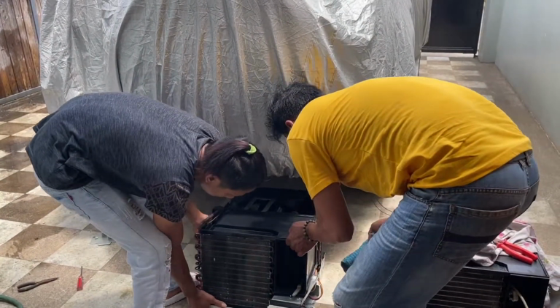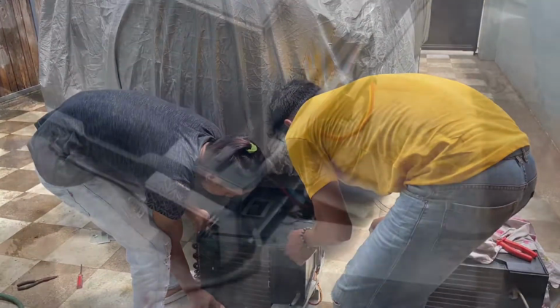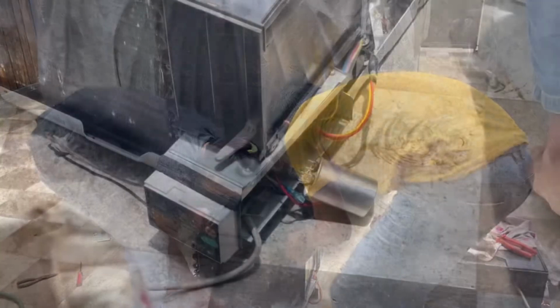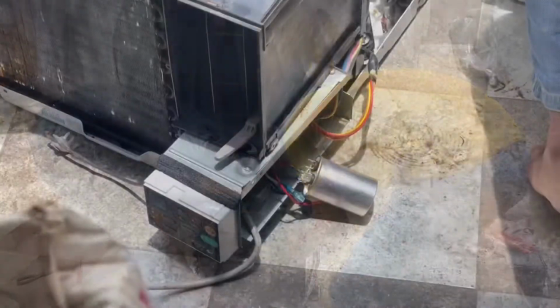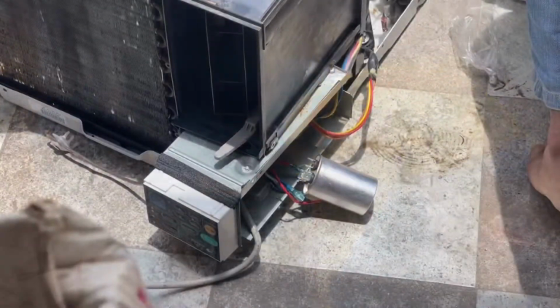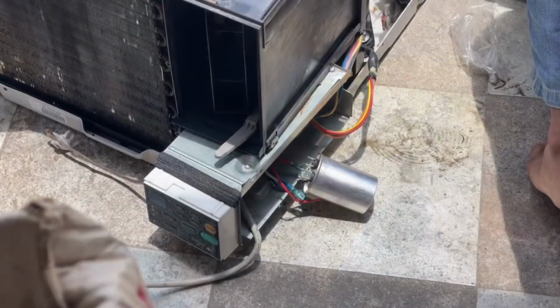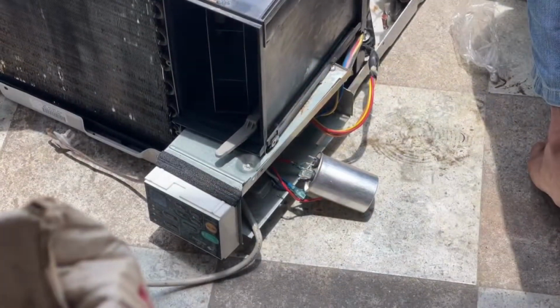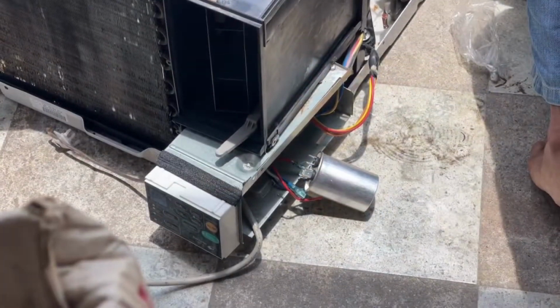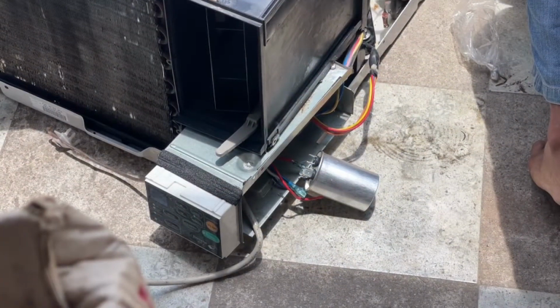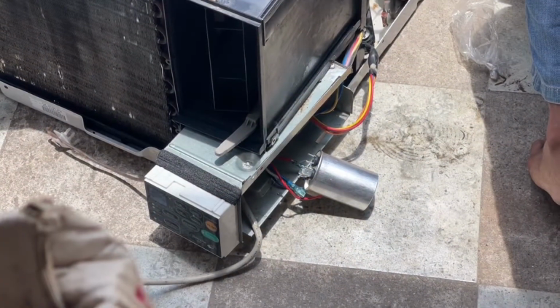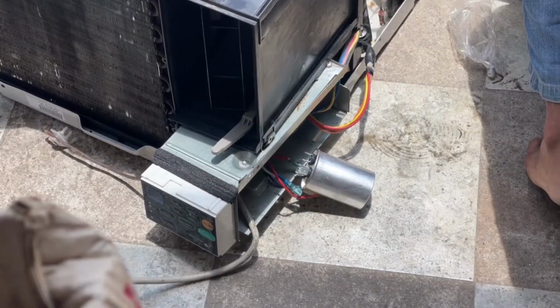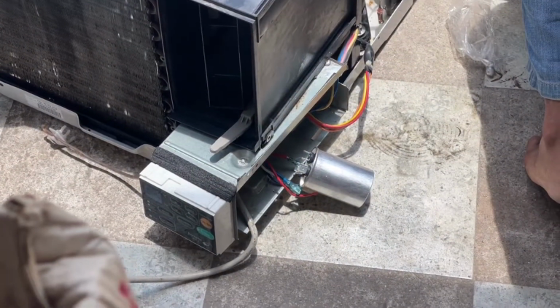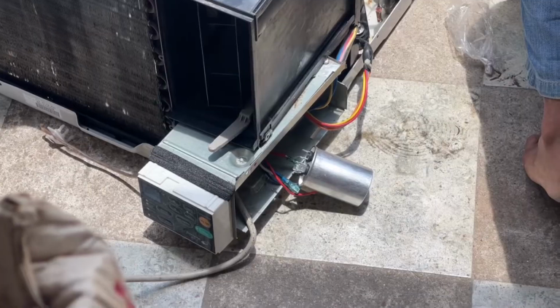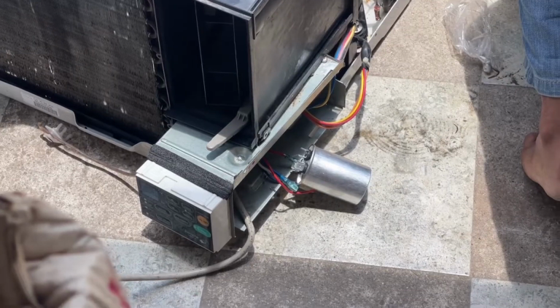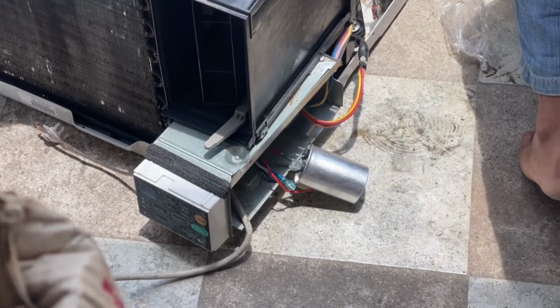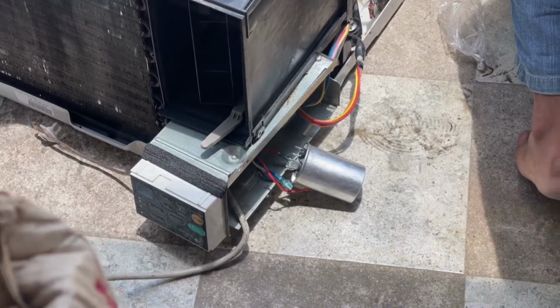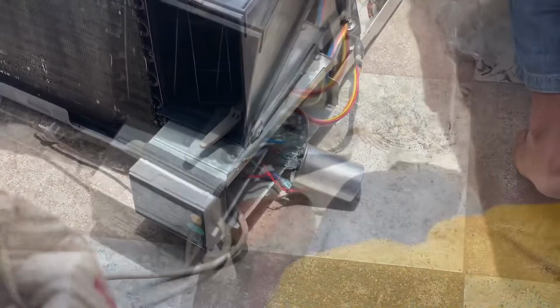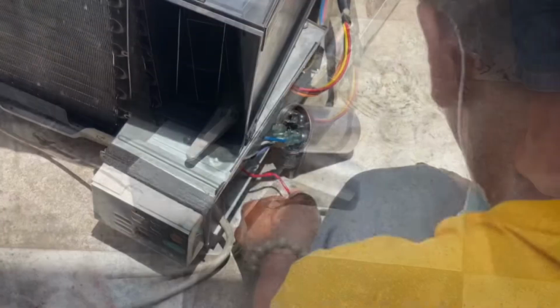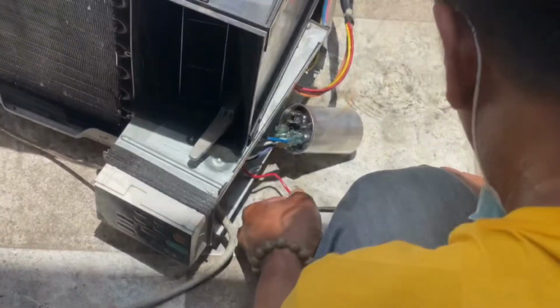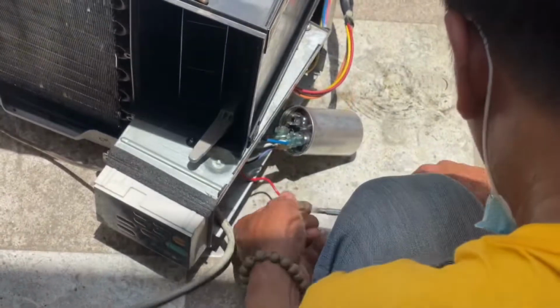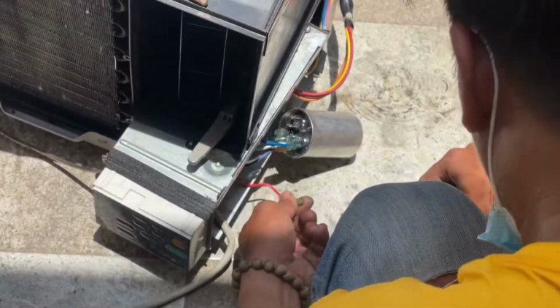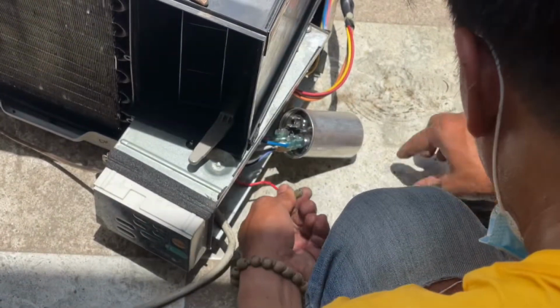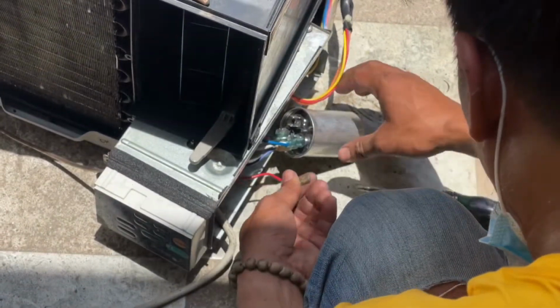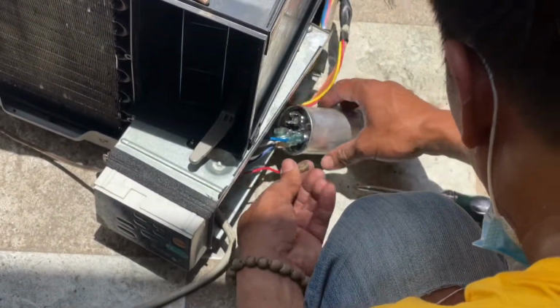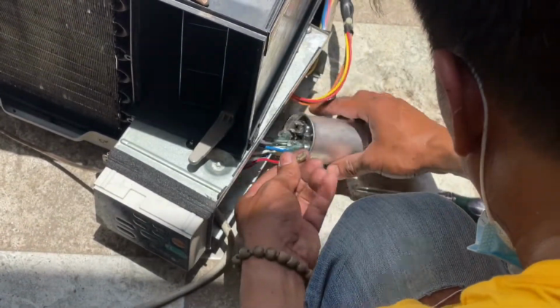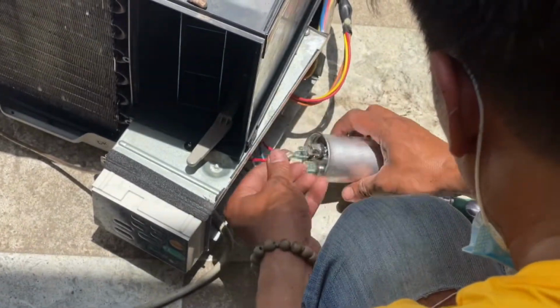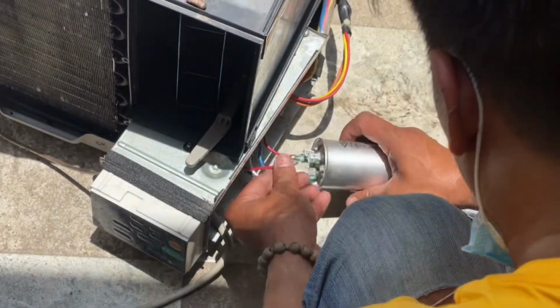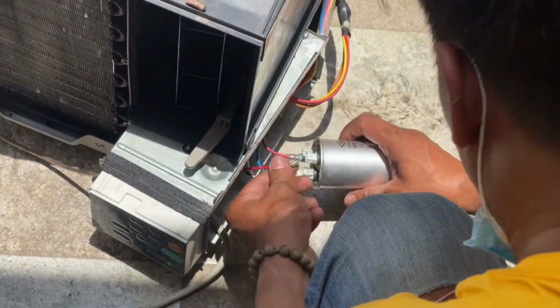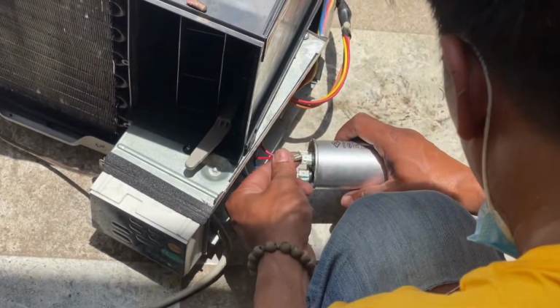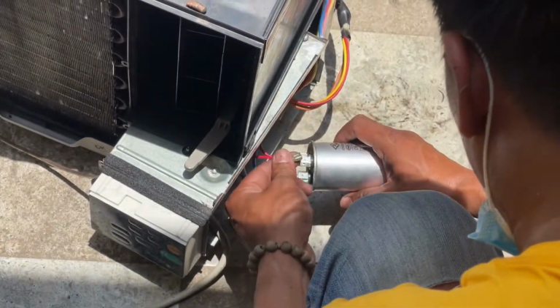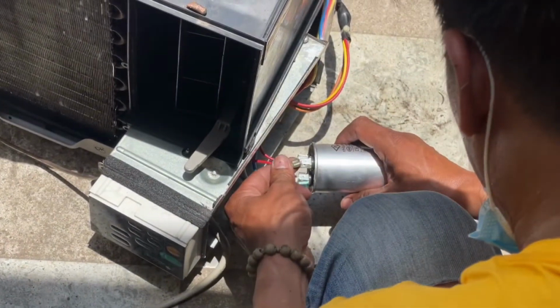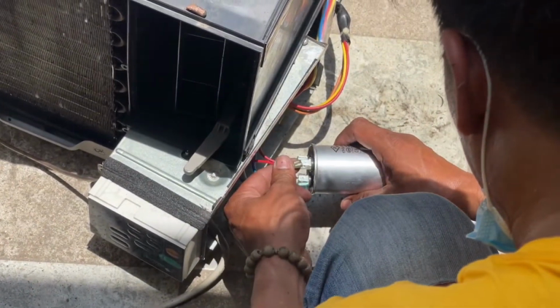Now to fix the power issues, a new capacitor was installed on the aircon computer box.